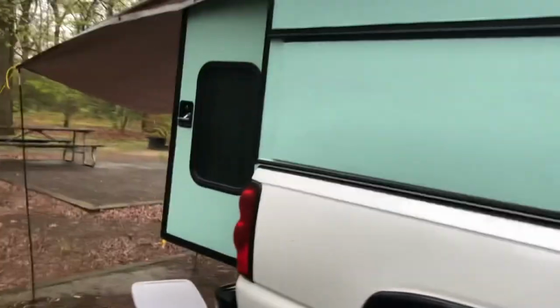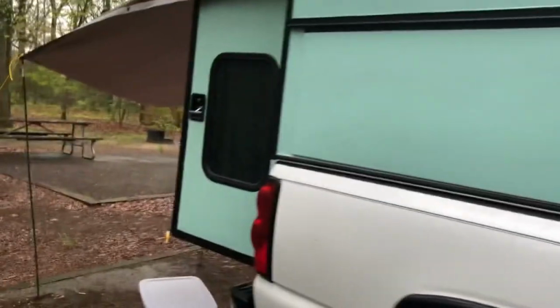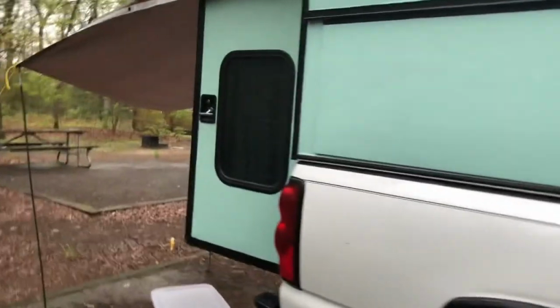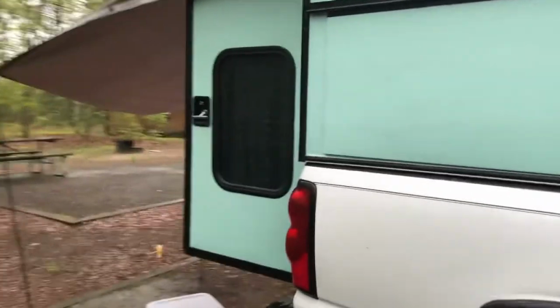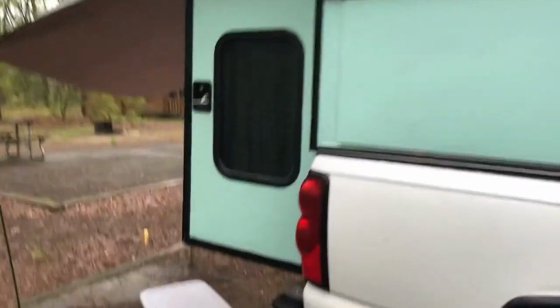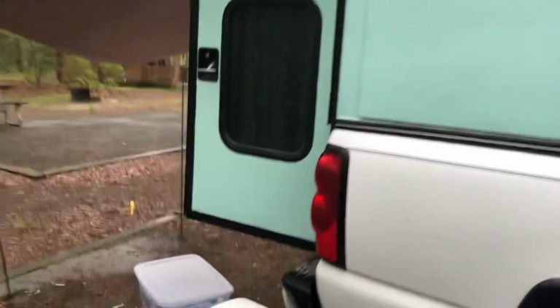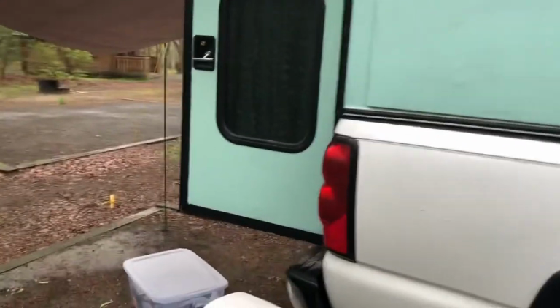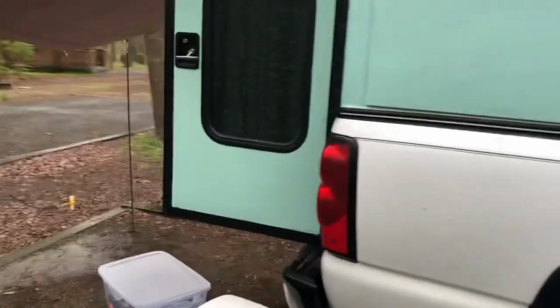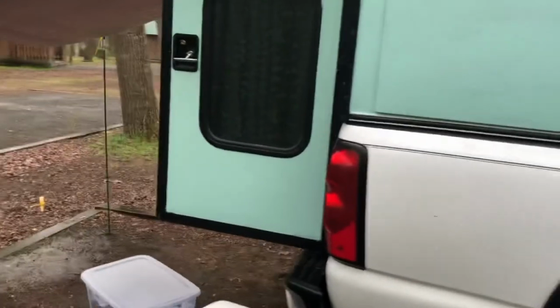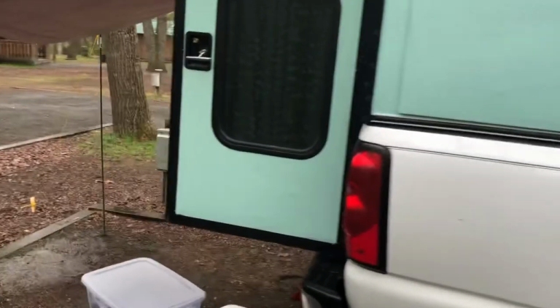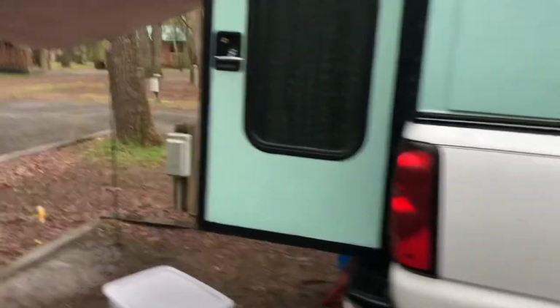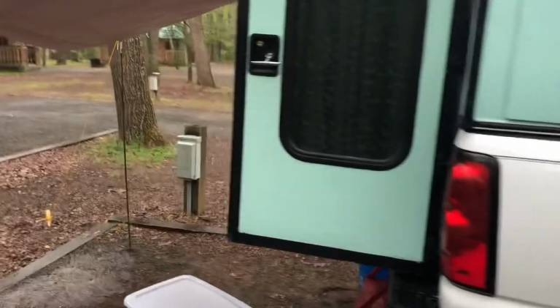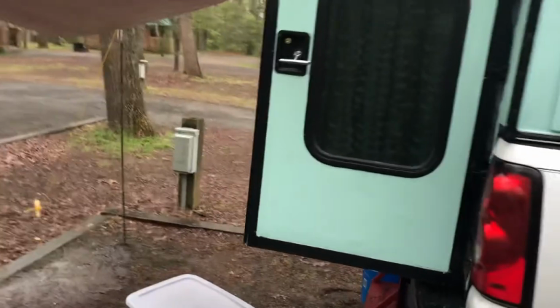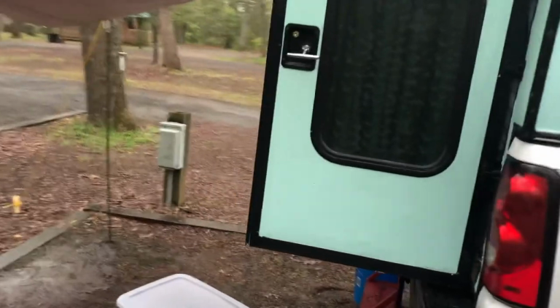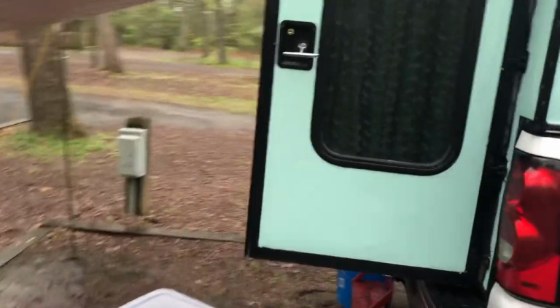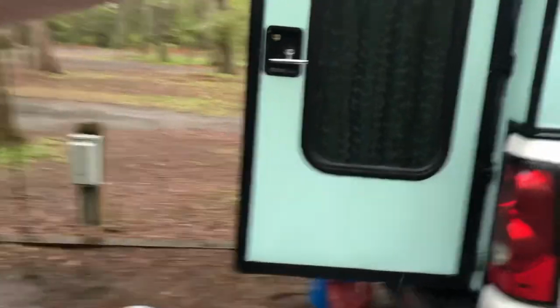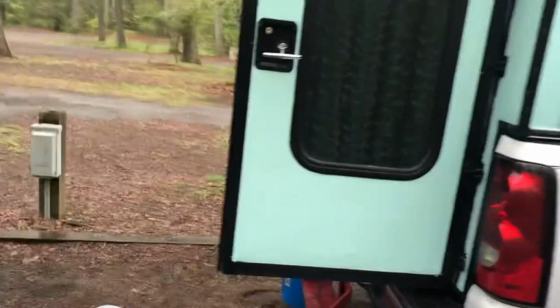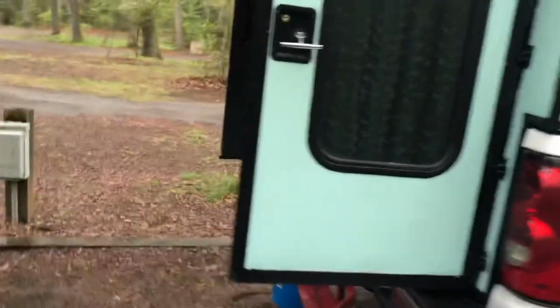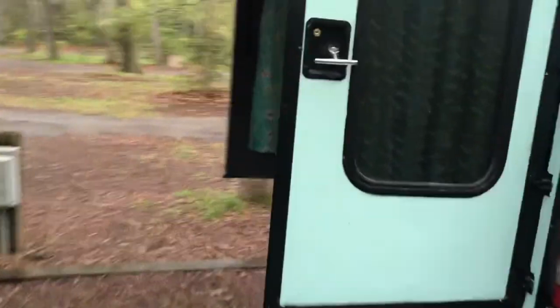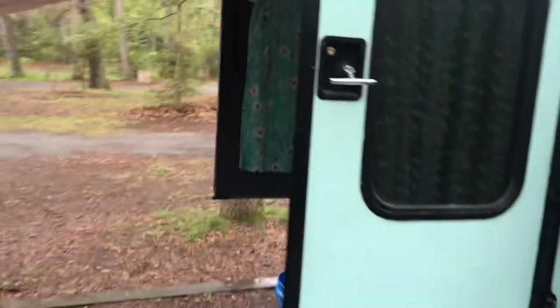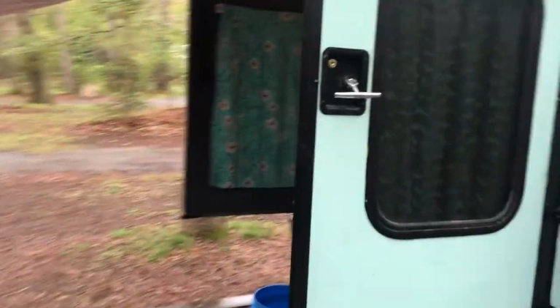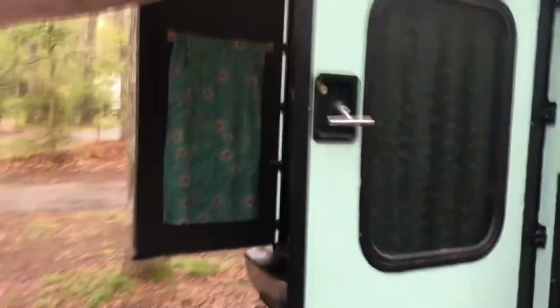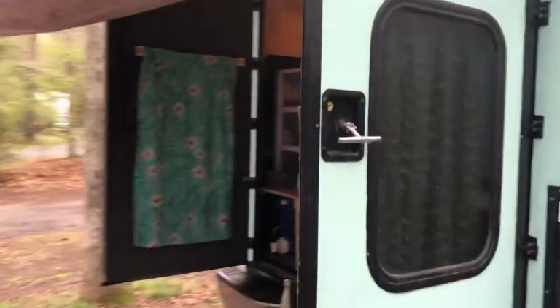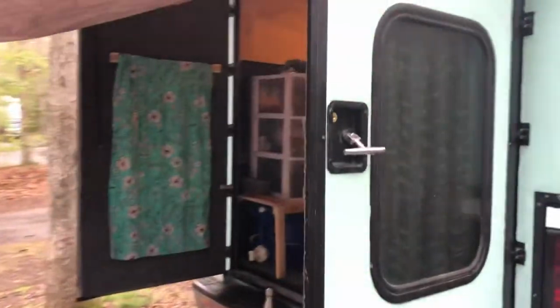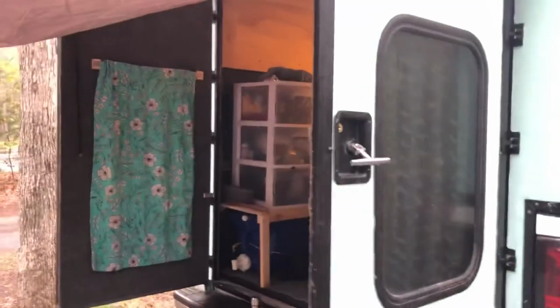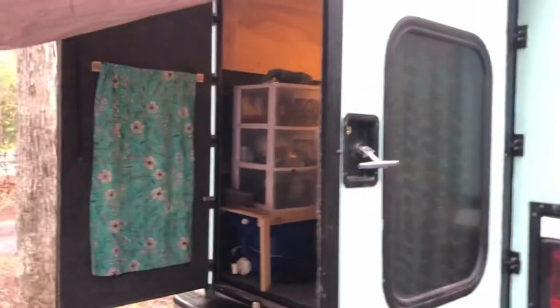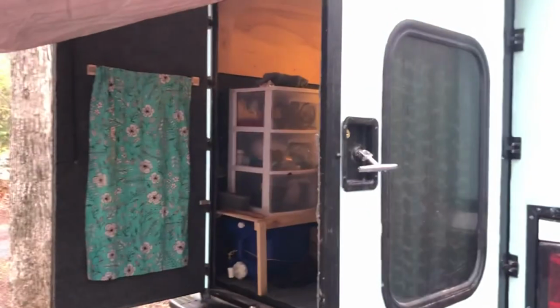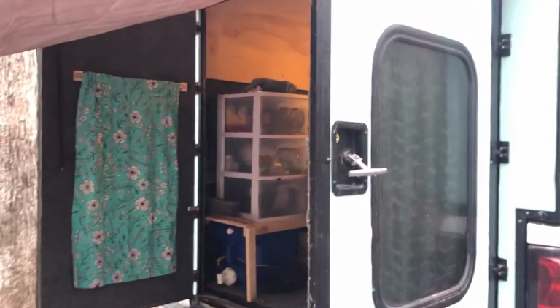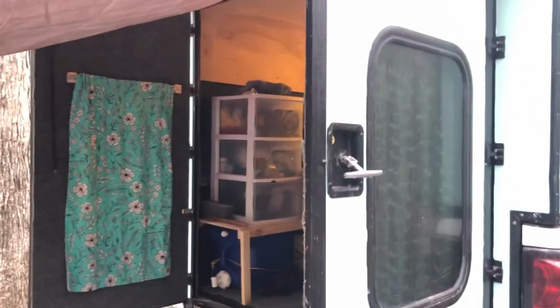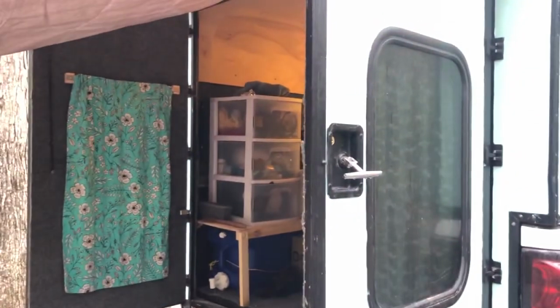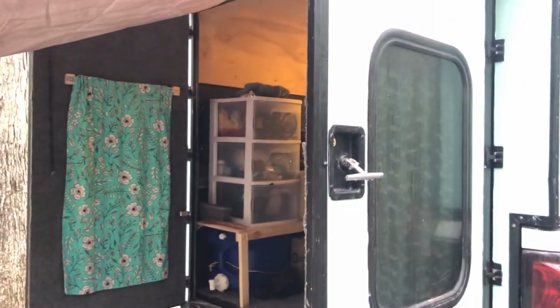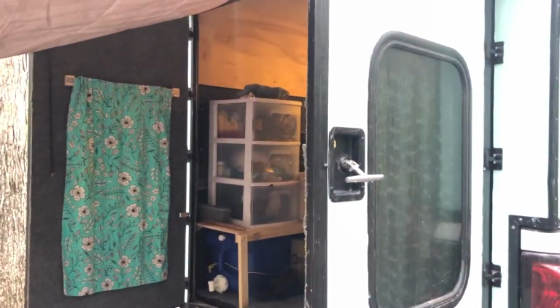Yeah, that's the setup. I don't think I missed anything. Have a good one.